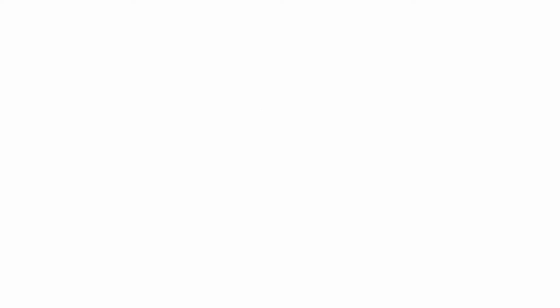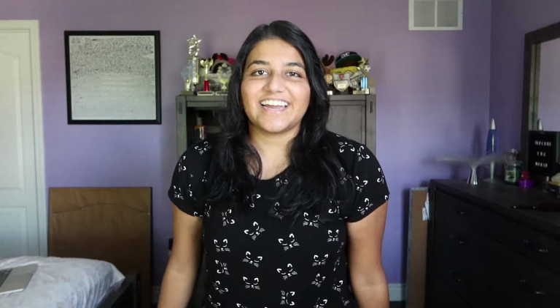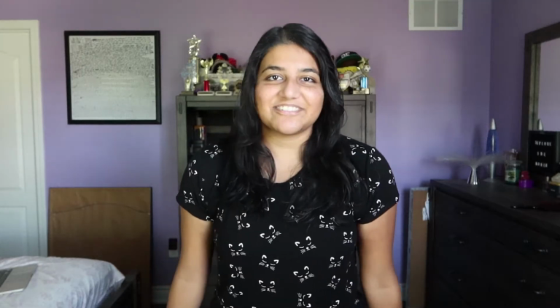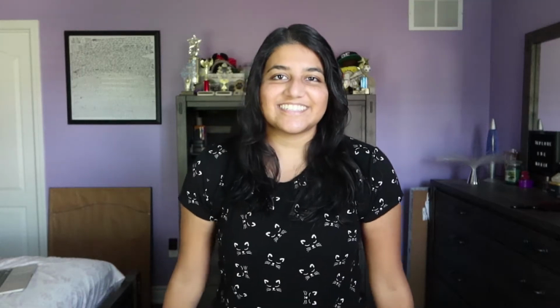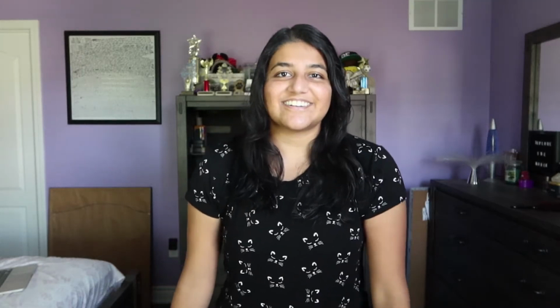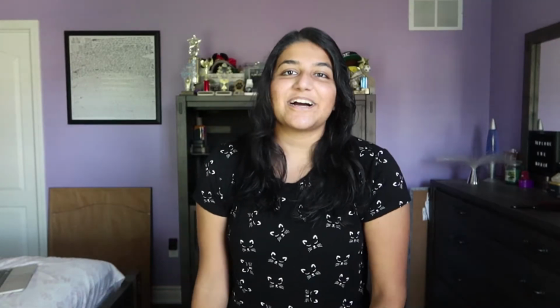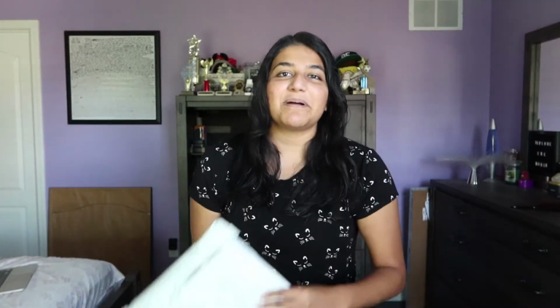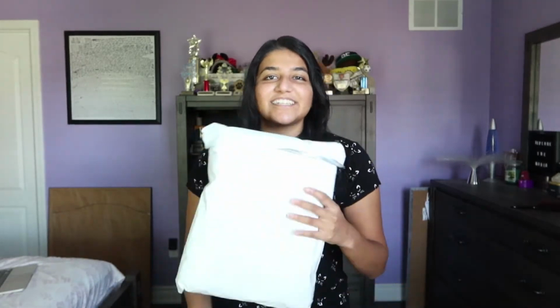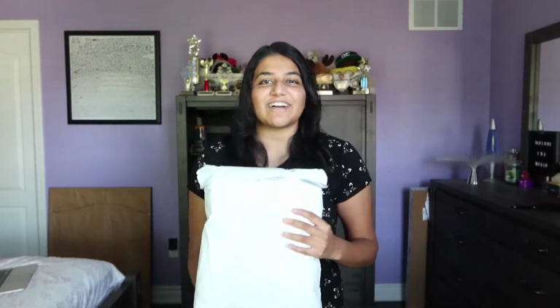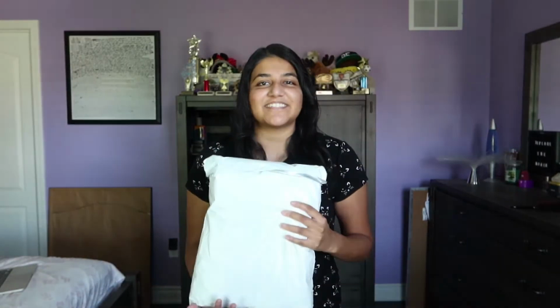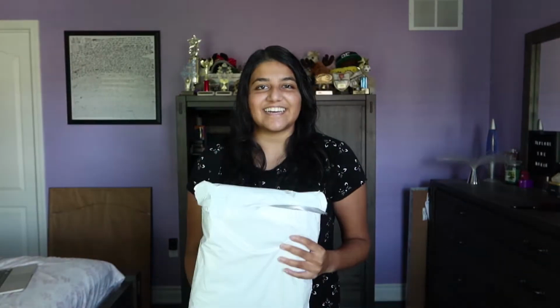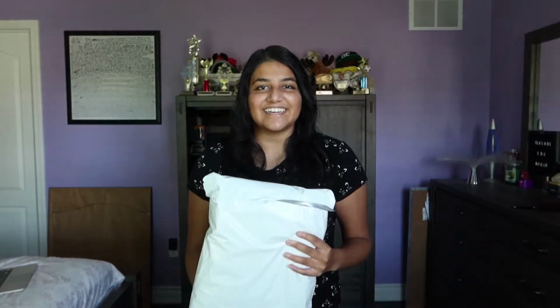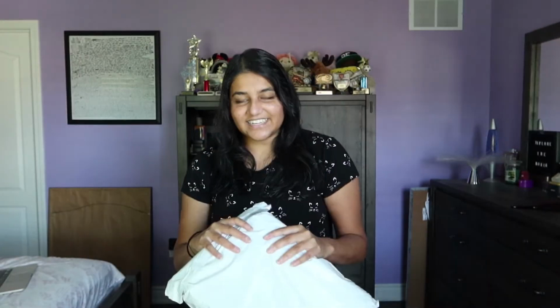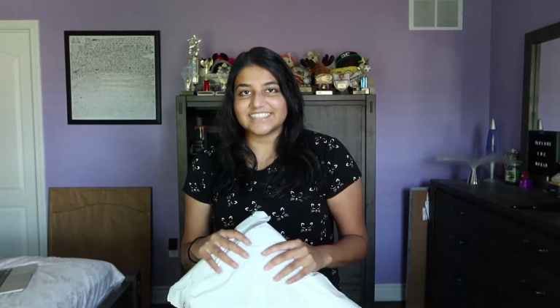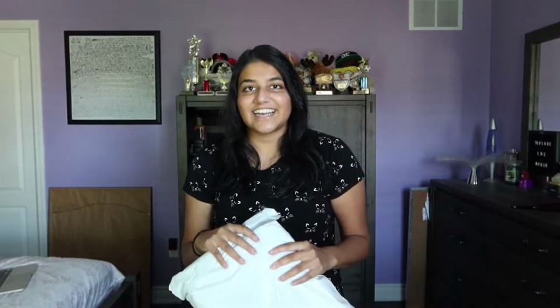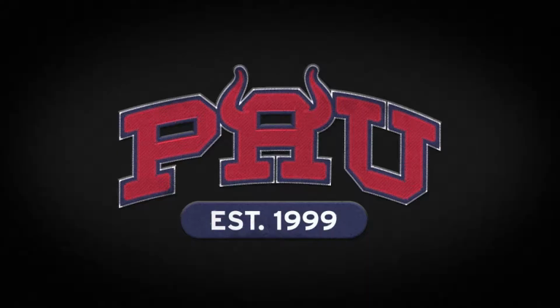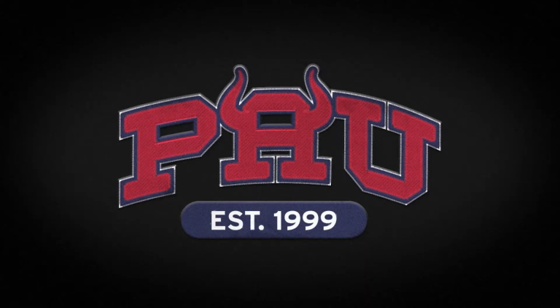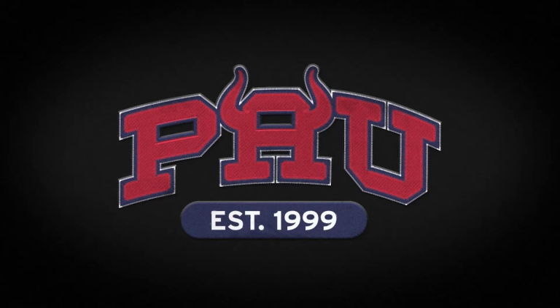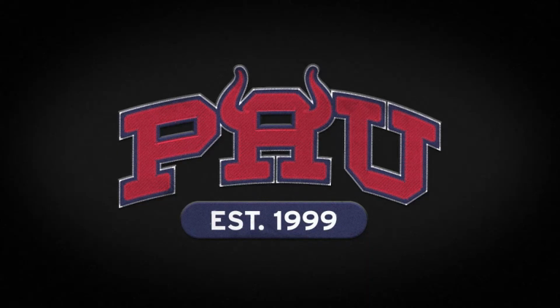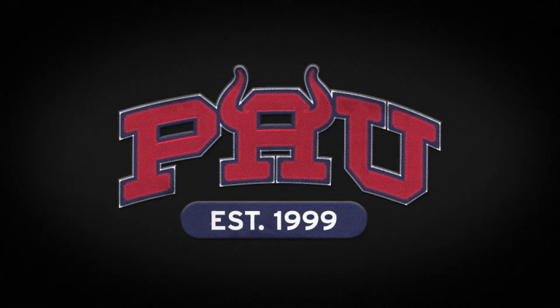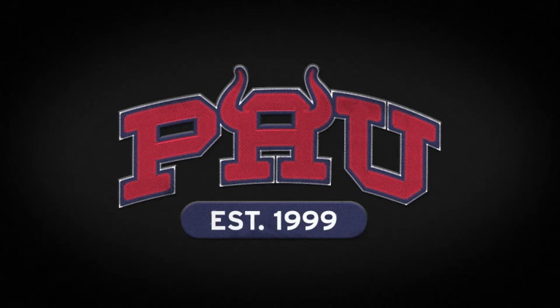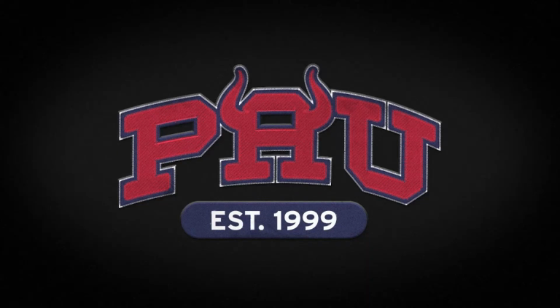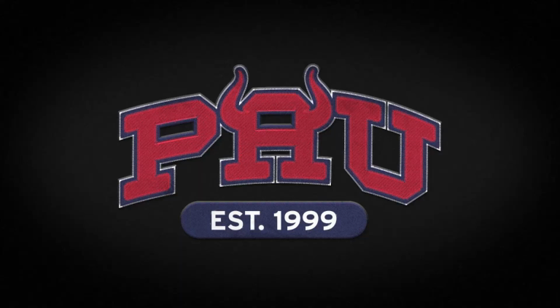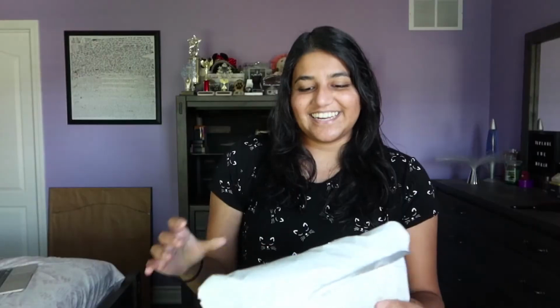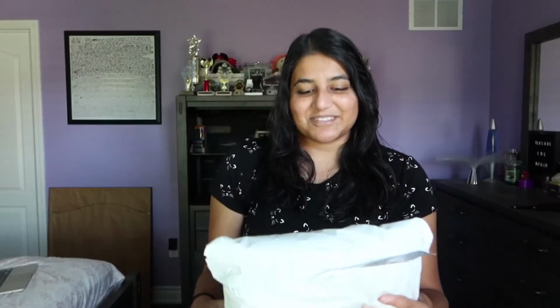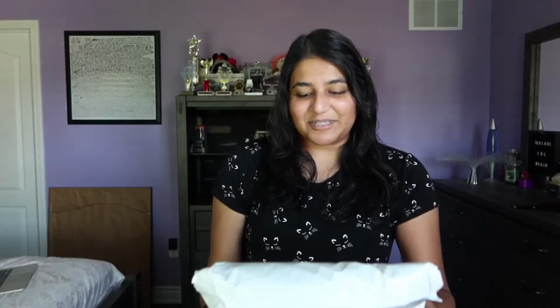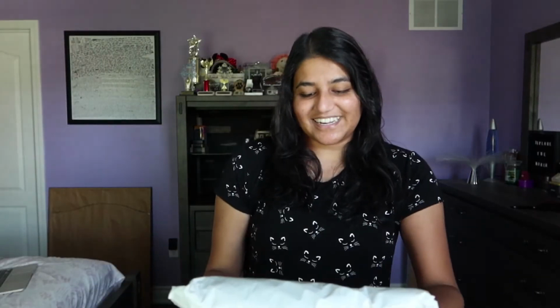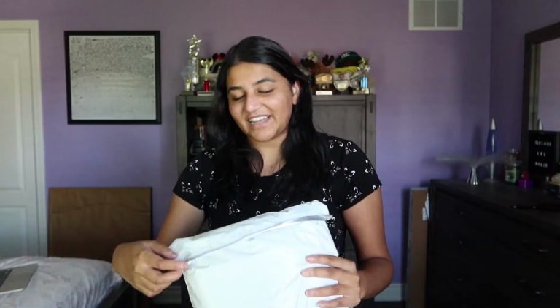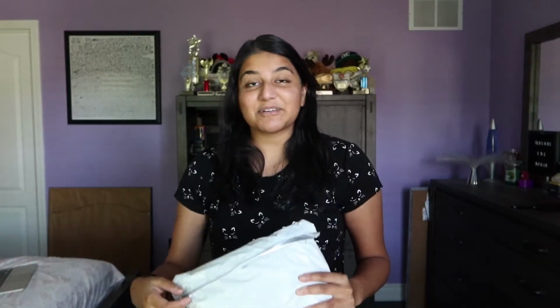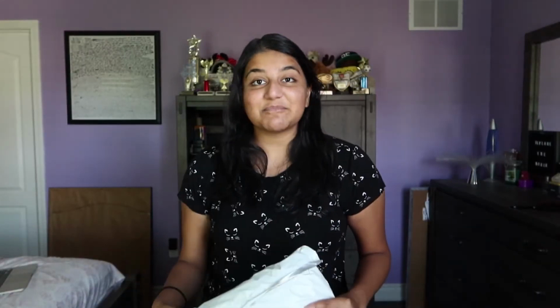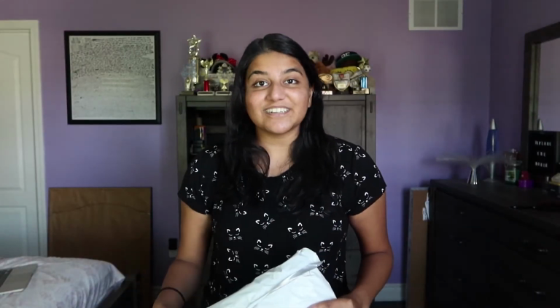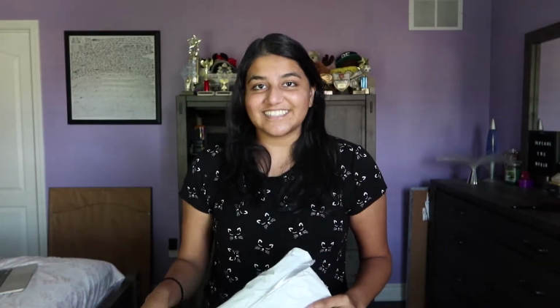Hey everyone, so a package arrived today. It is Party Animal University merch, and I'm super excited, and I'm gonna unbox it.